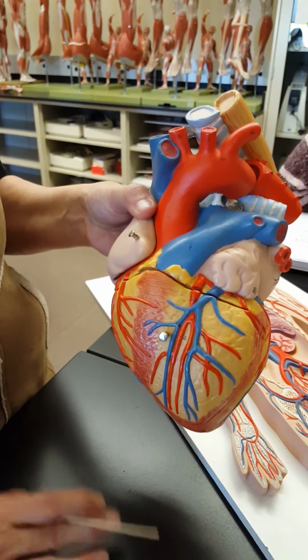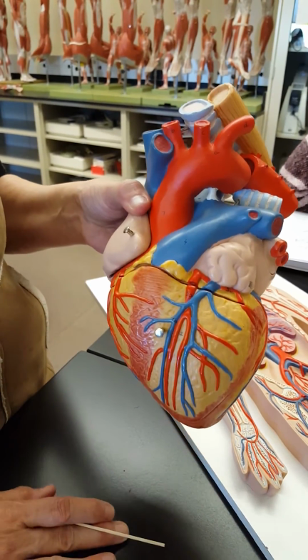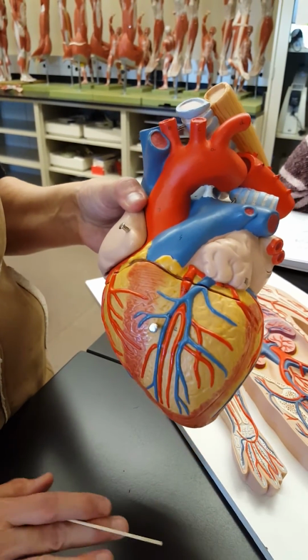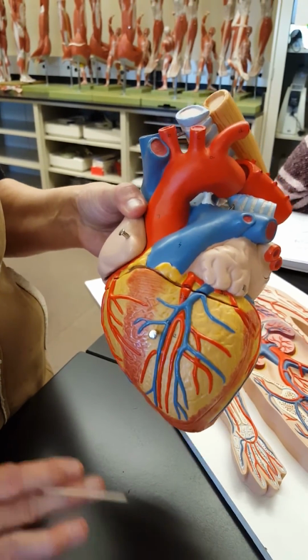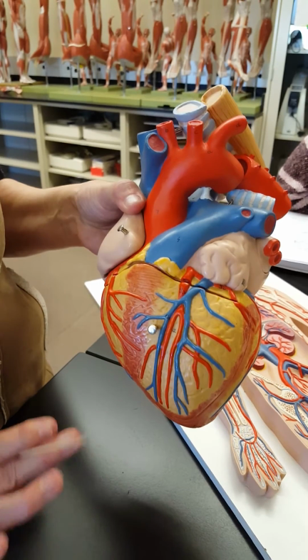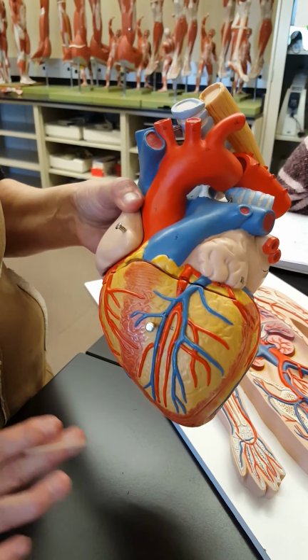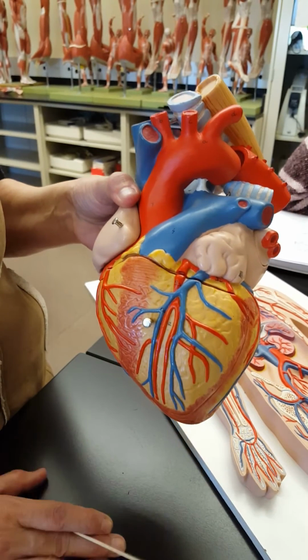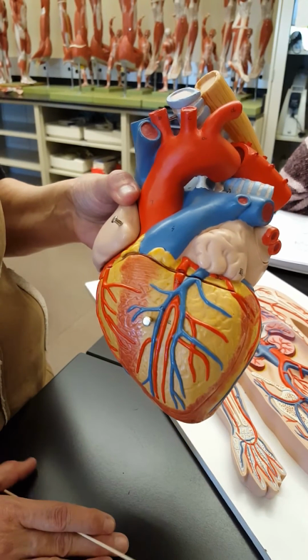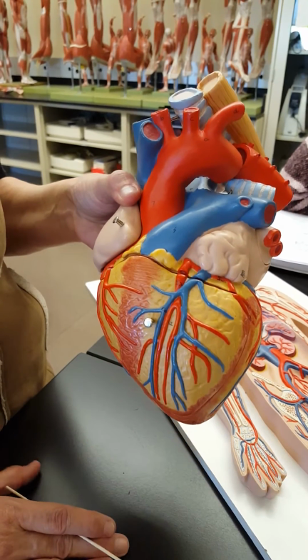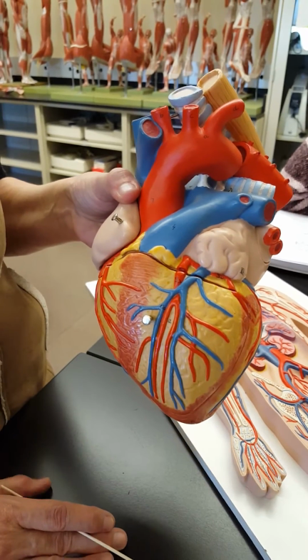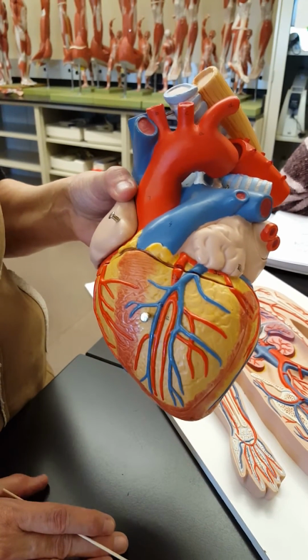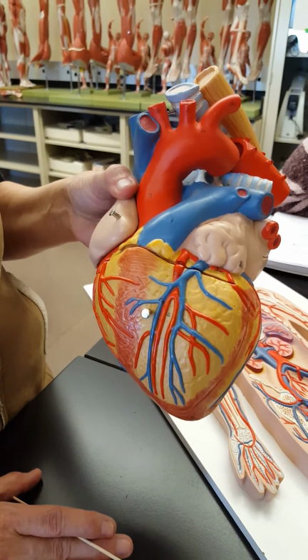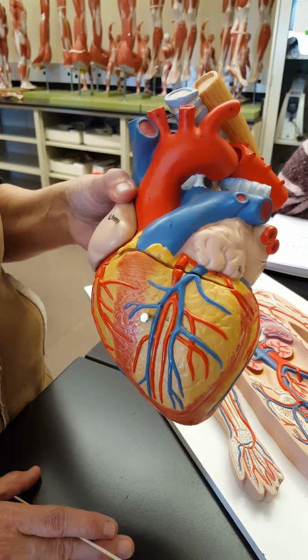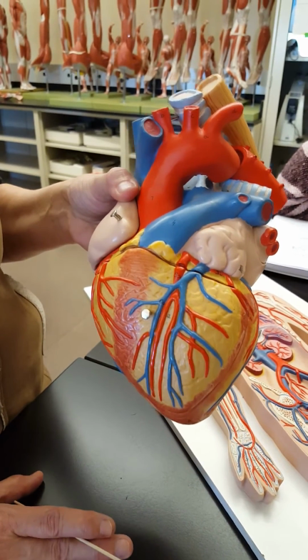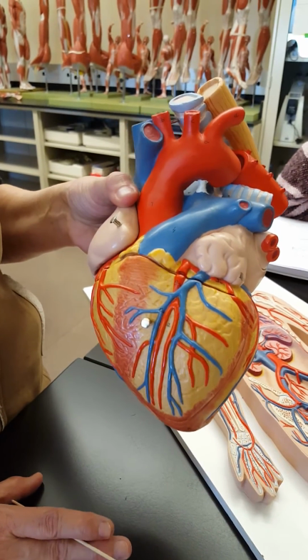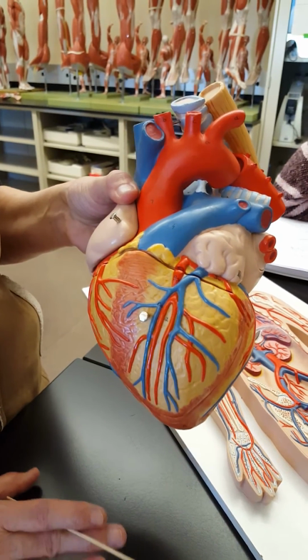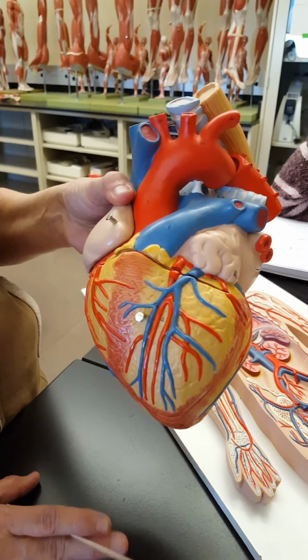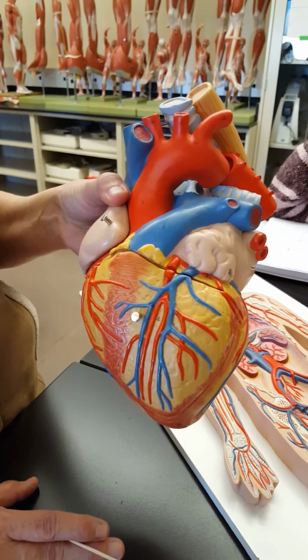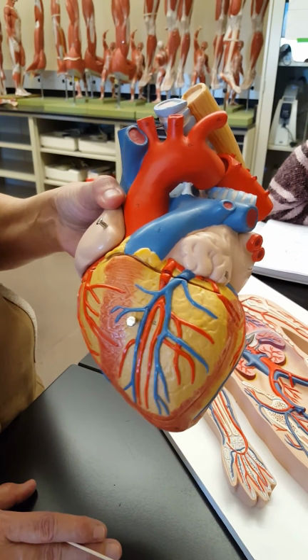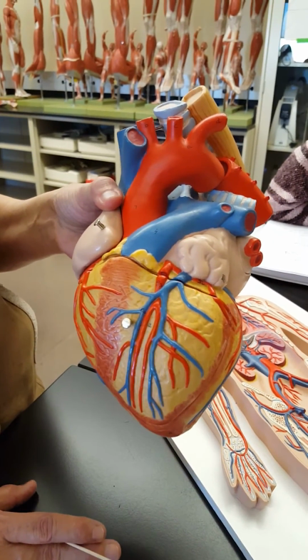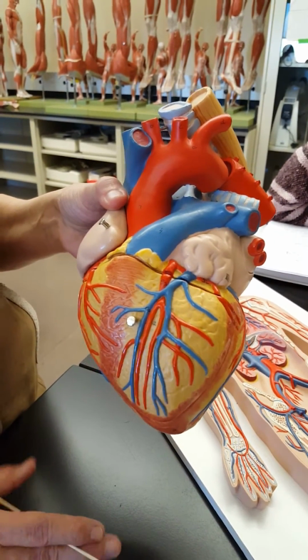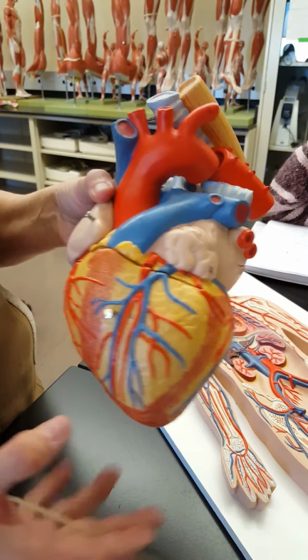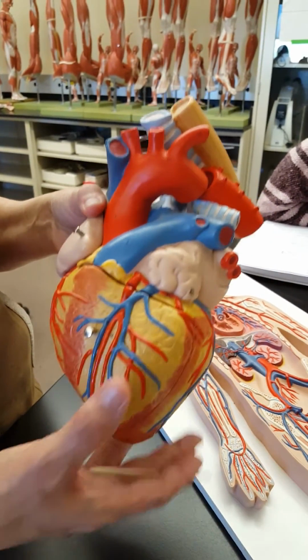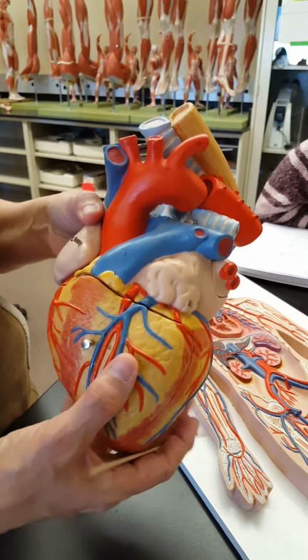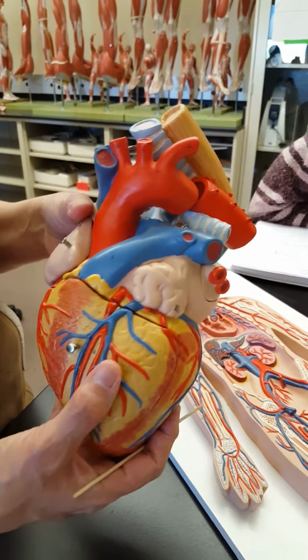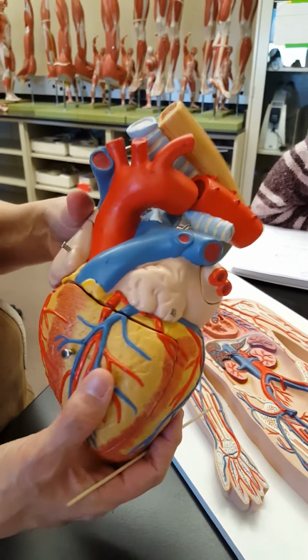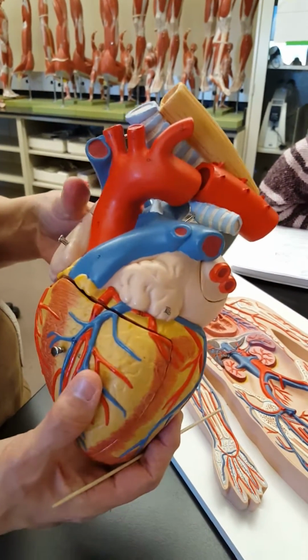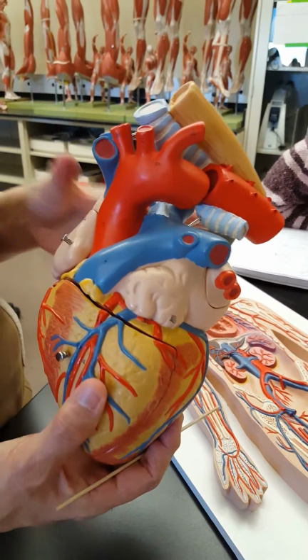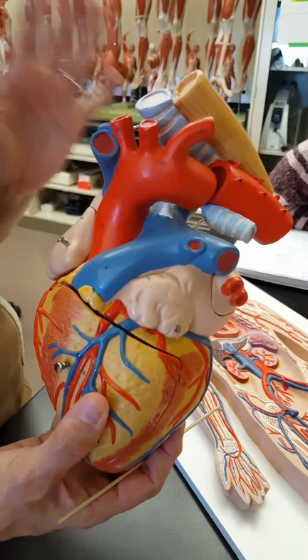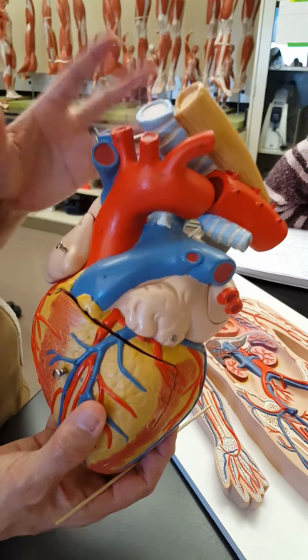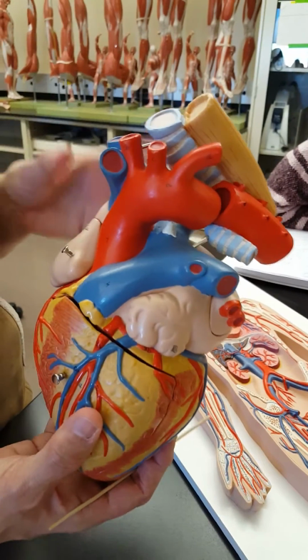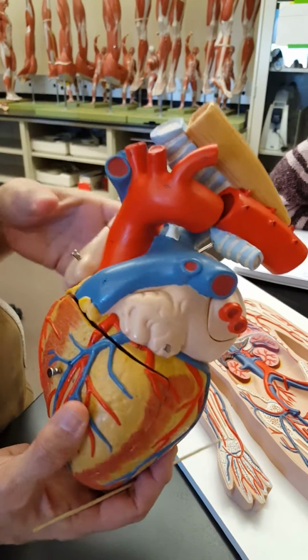Those are the main arteries that feed the heart itself. If any of those get clogged, it's a really bad day — that often causes a heart attack. Now the veins are very different.